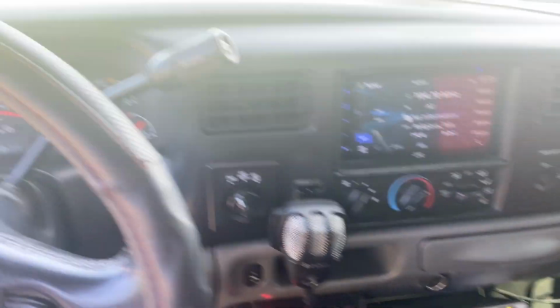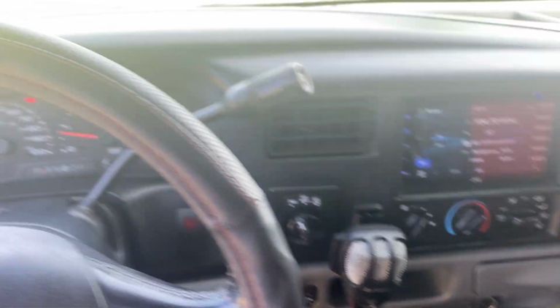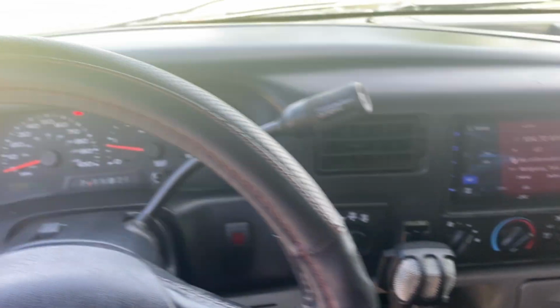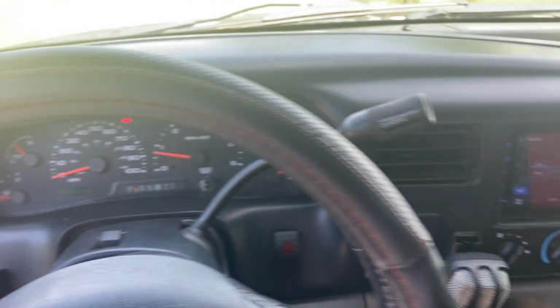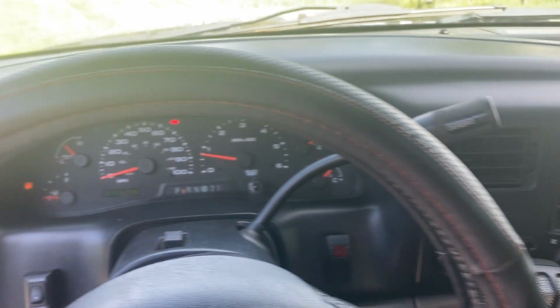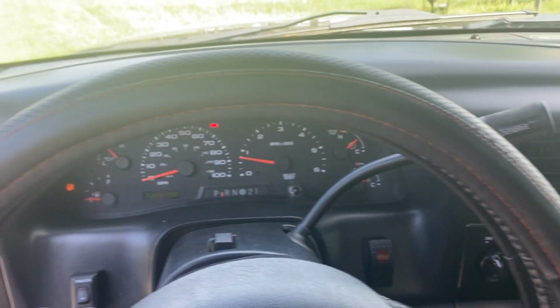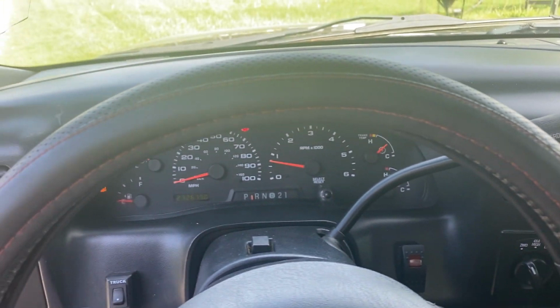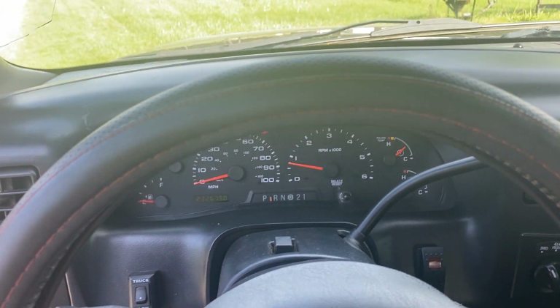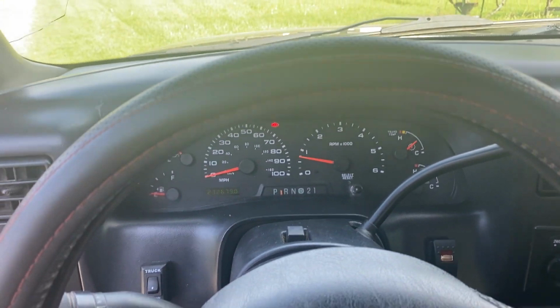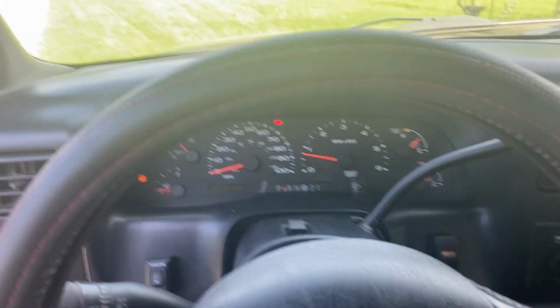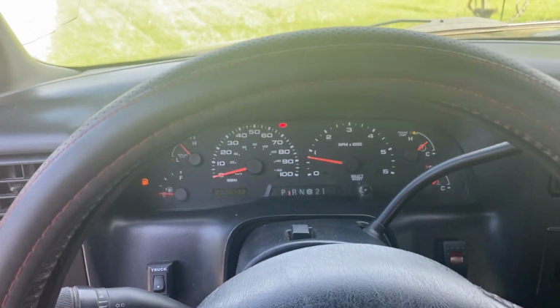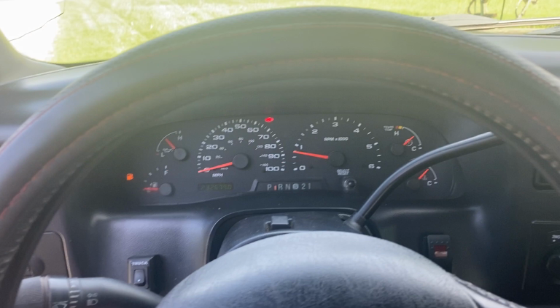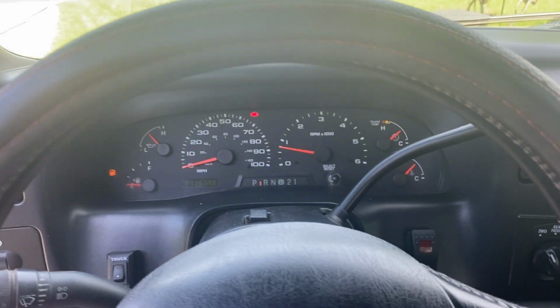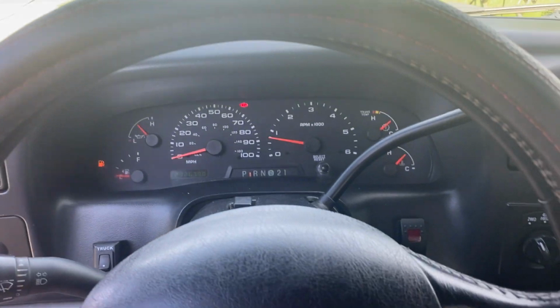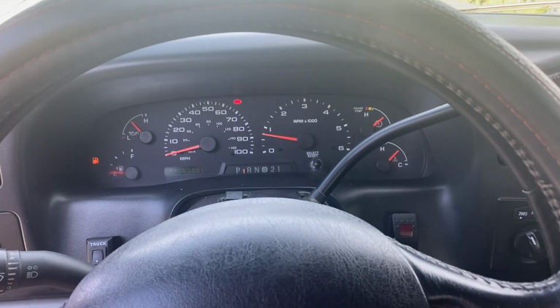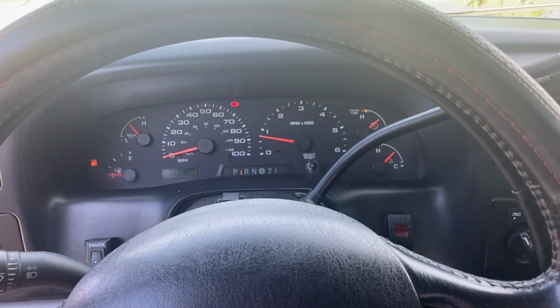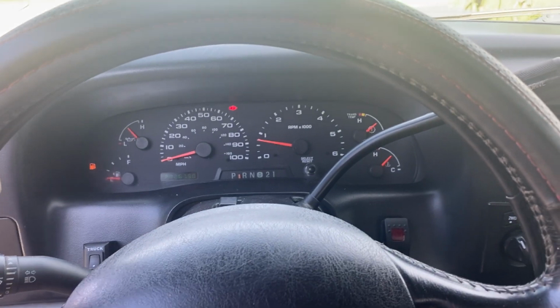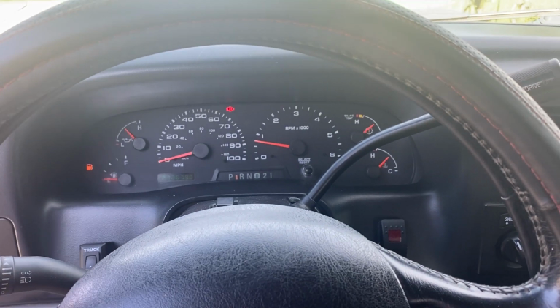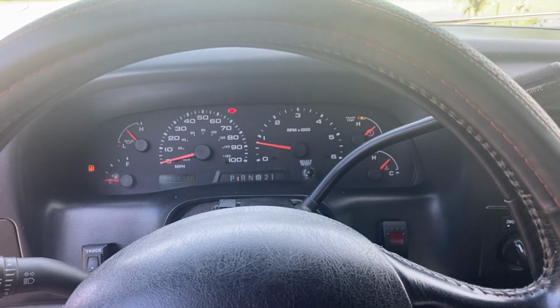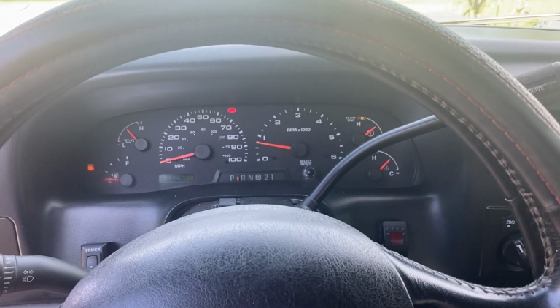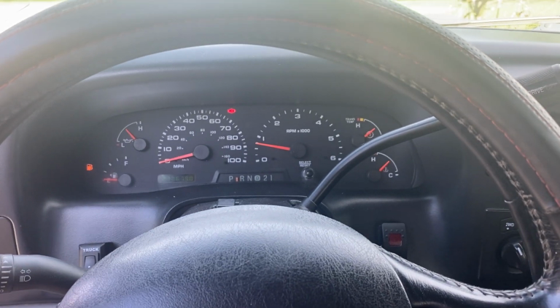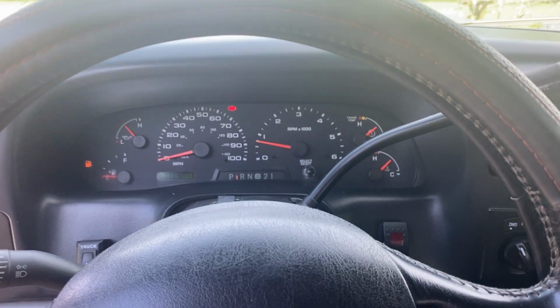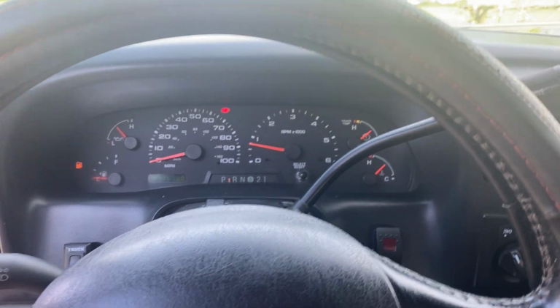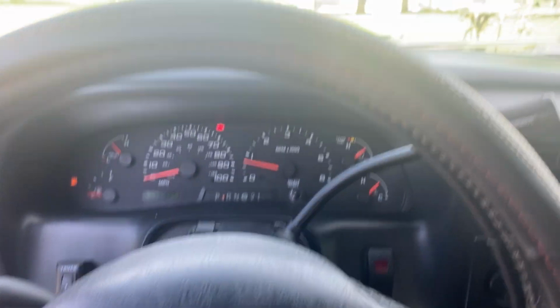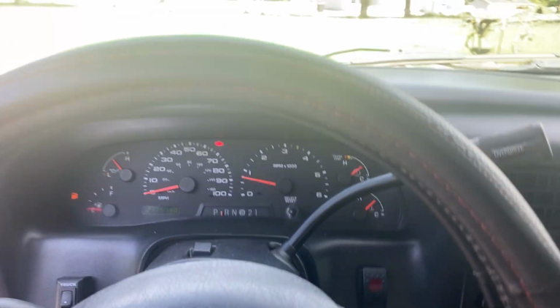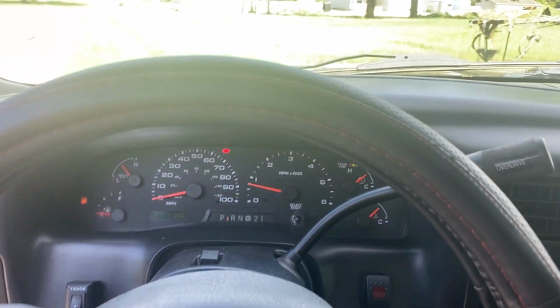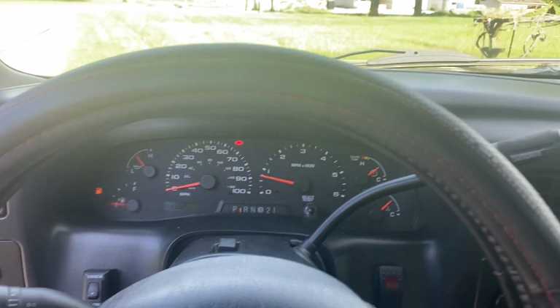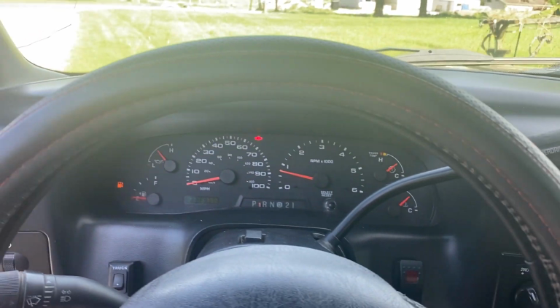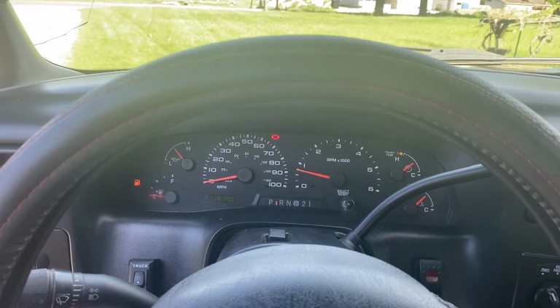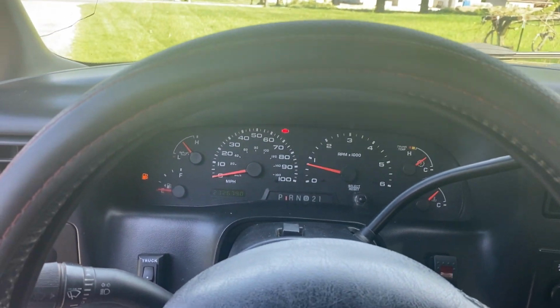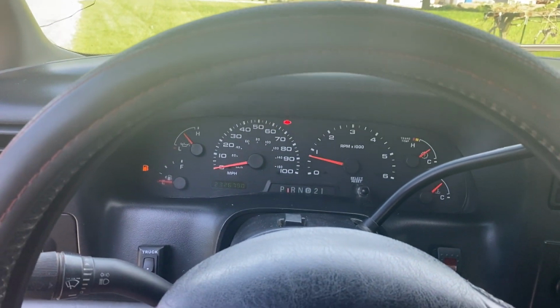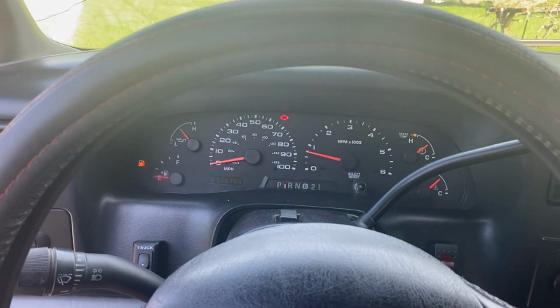Real good truck, real clean truck. Does have a rebuilt title. That was from a theft recovery many, many years ago.